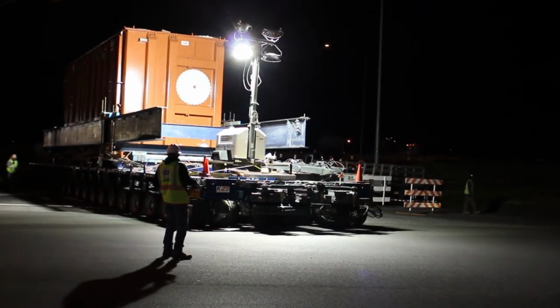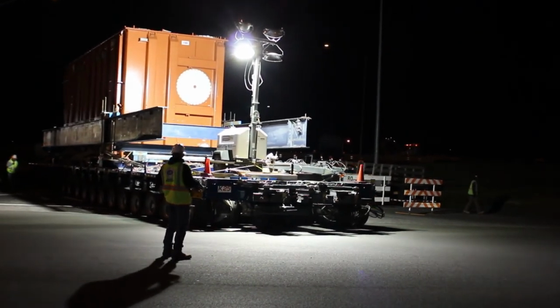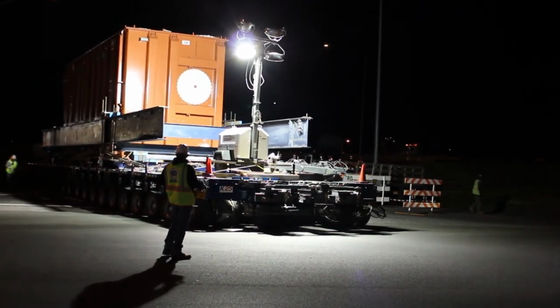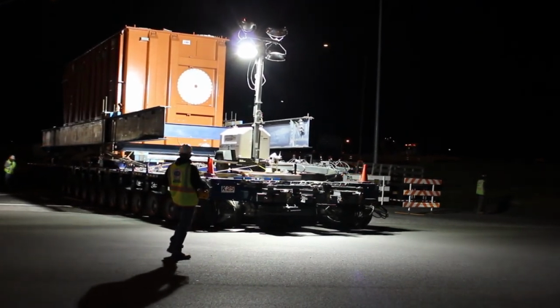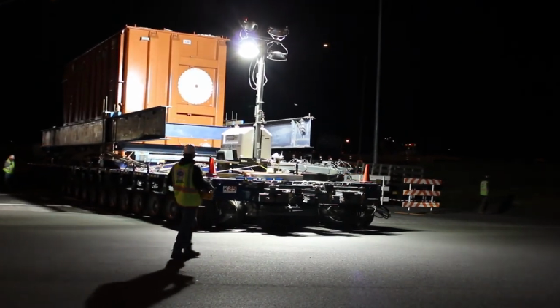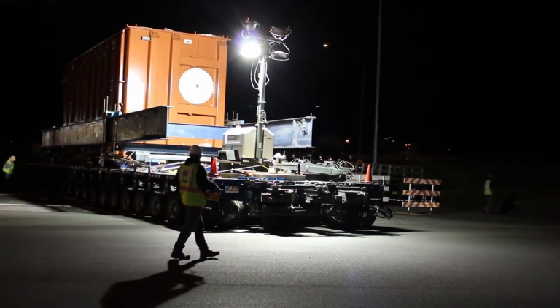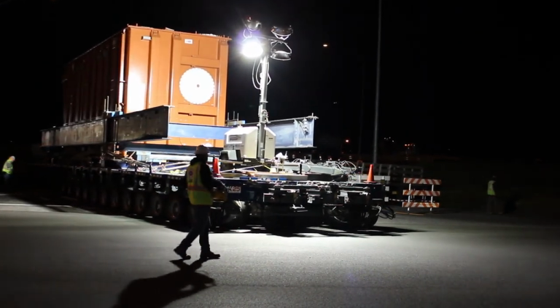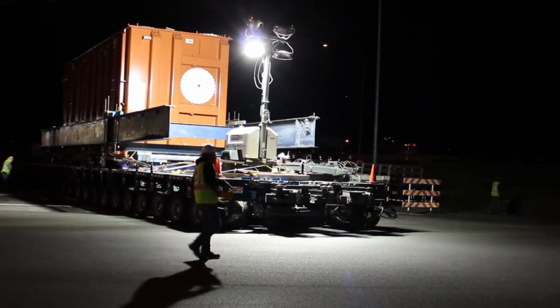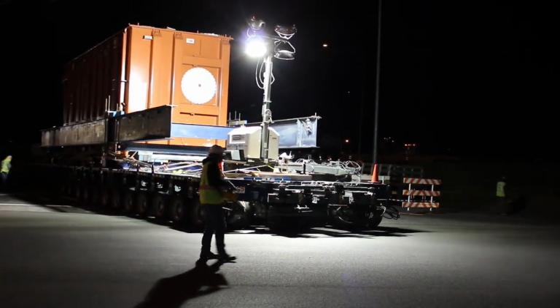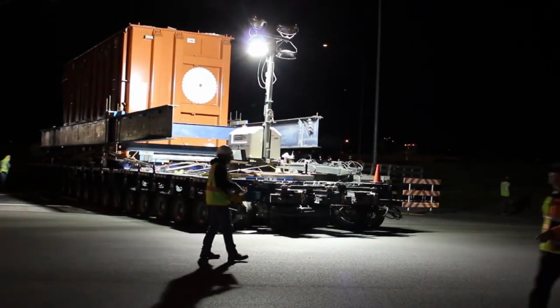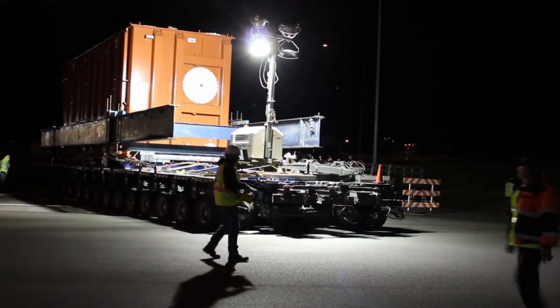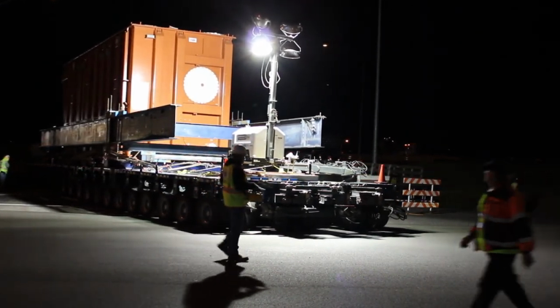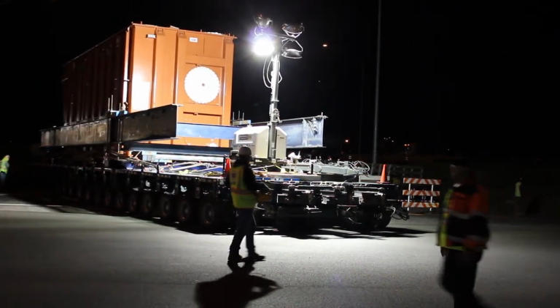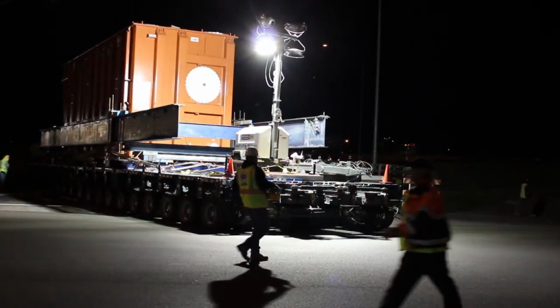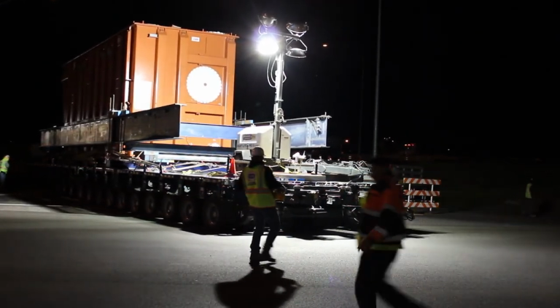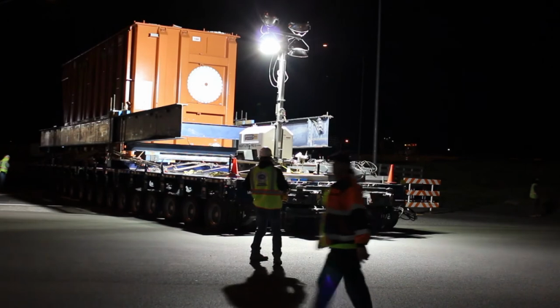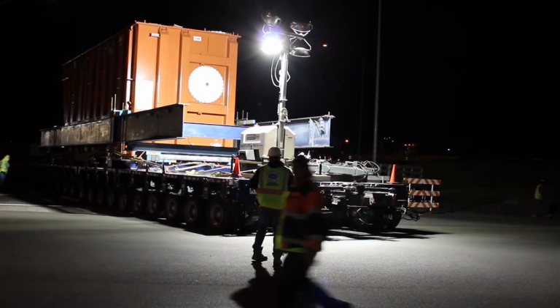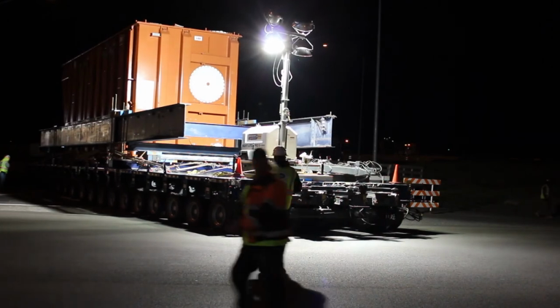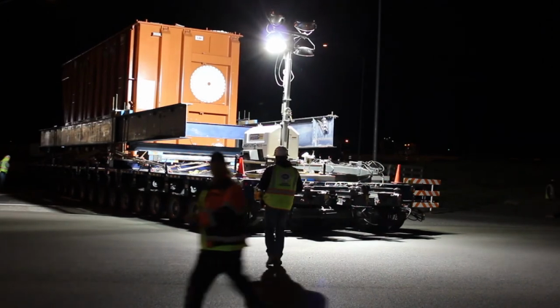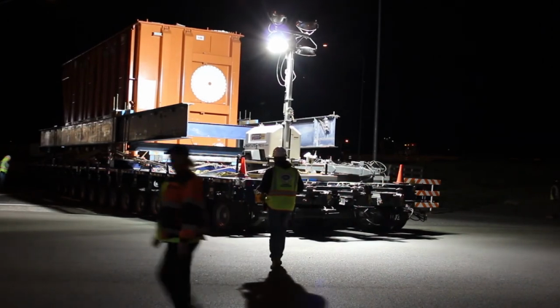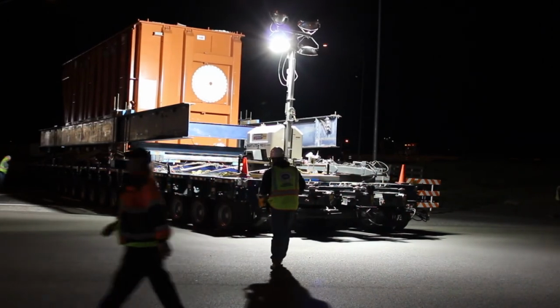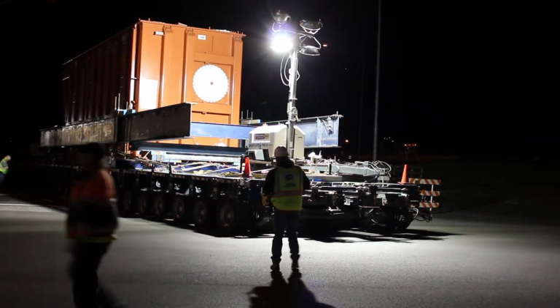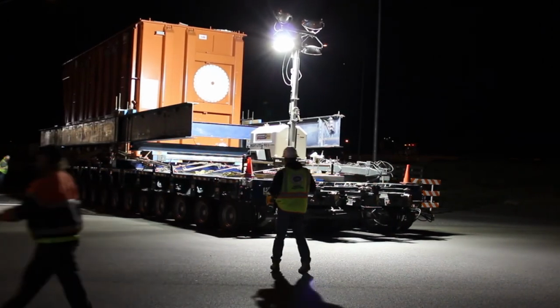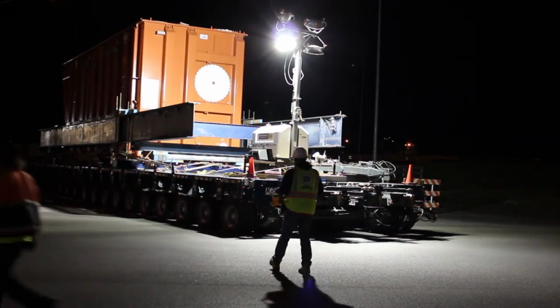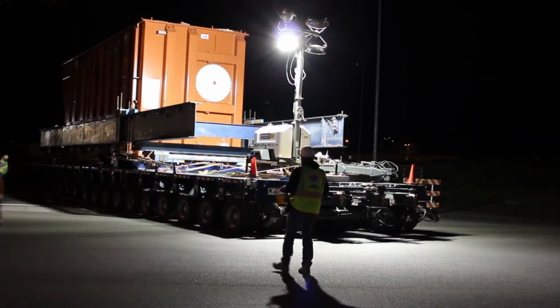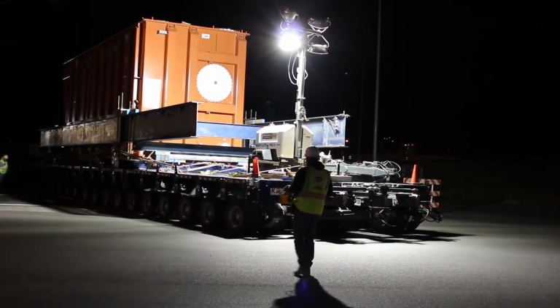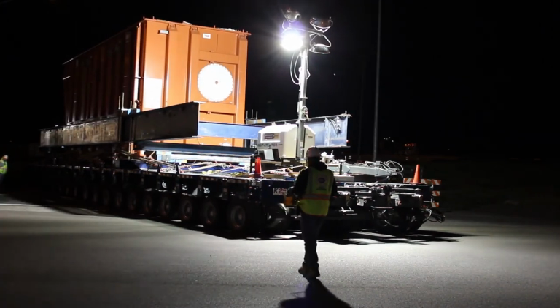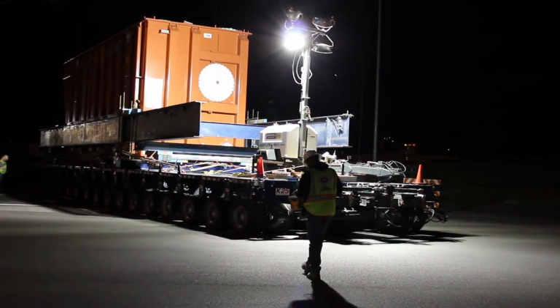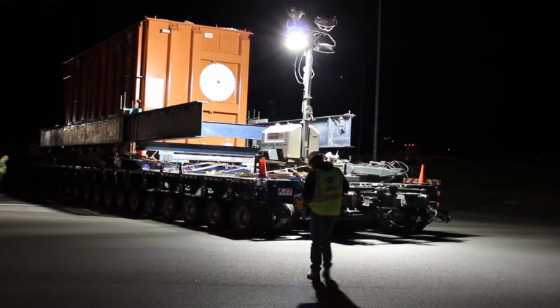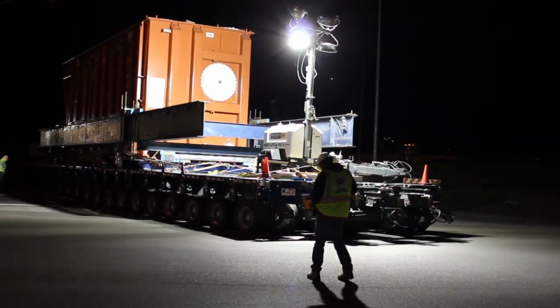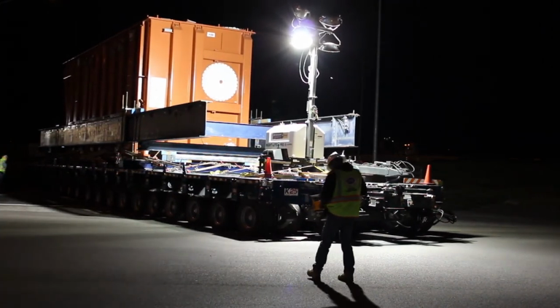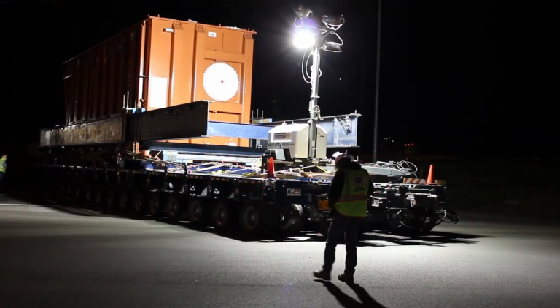Contractors Cargo Company had moved two of the transformers by mid-May and will move five more before the end of 2015.